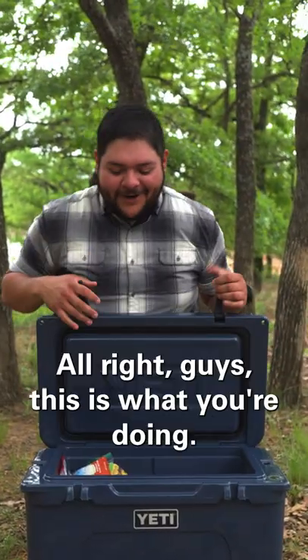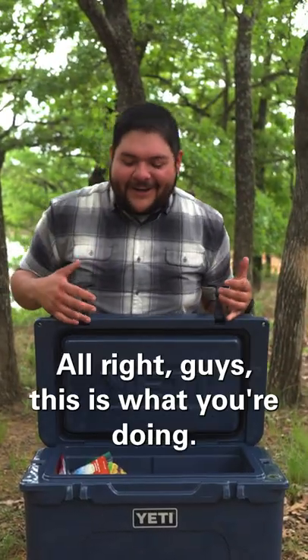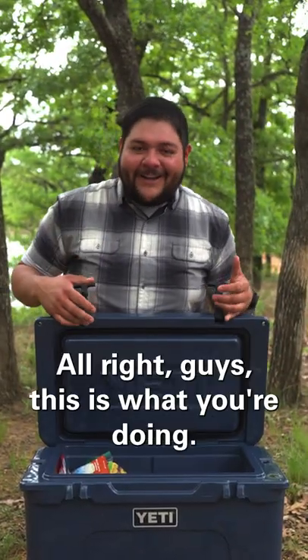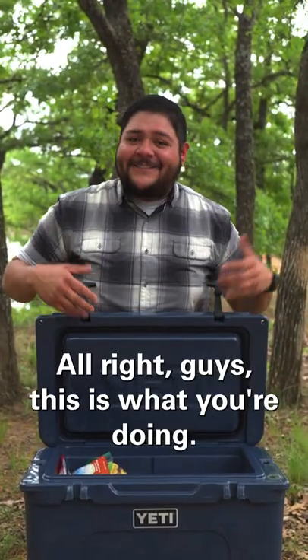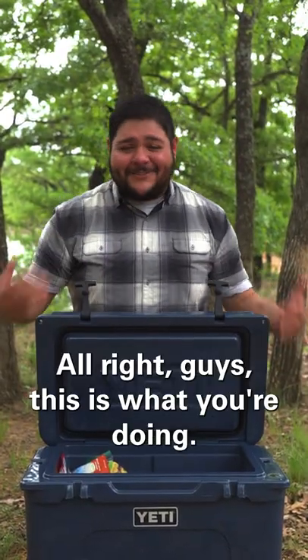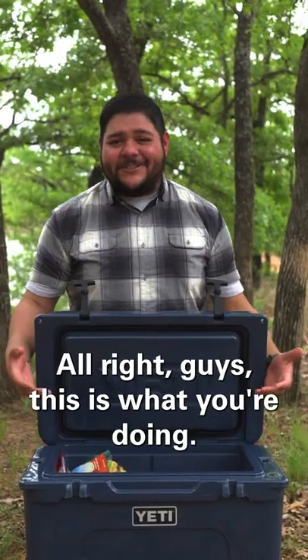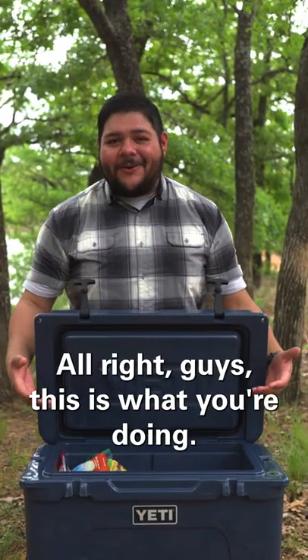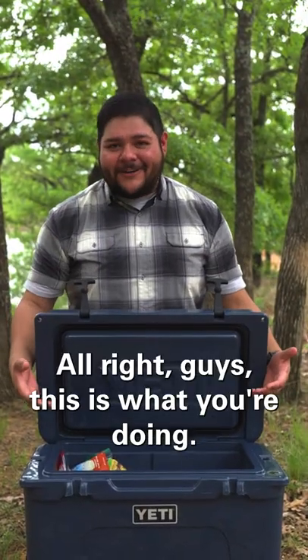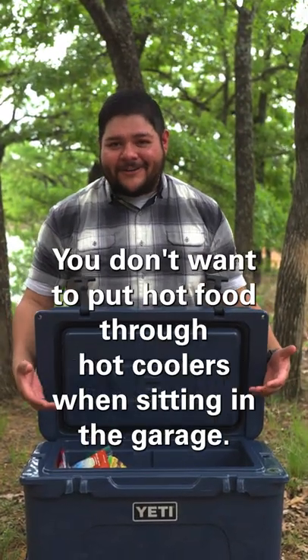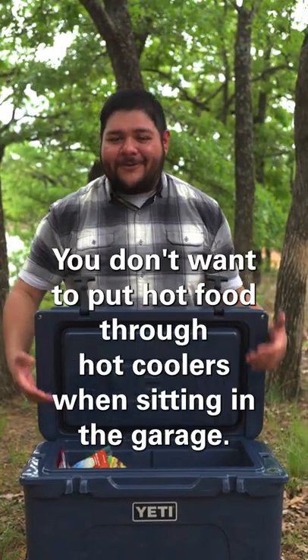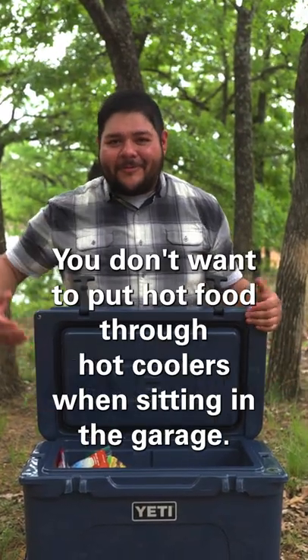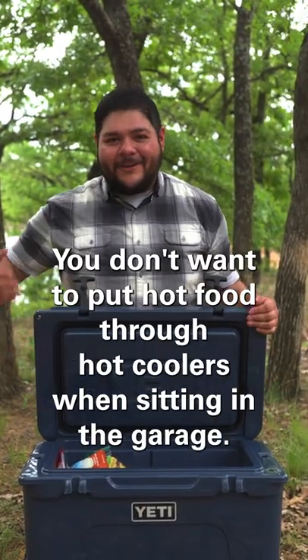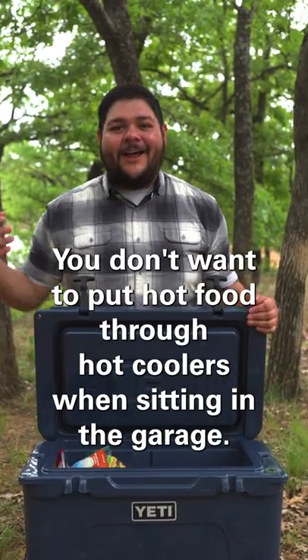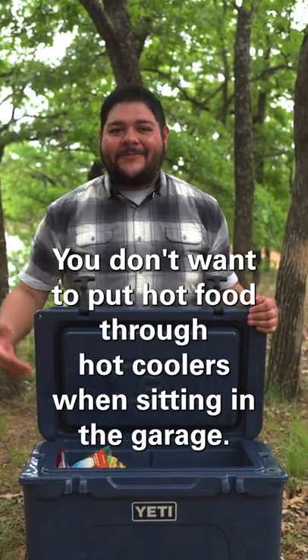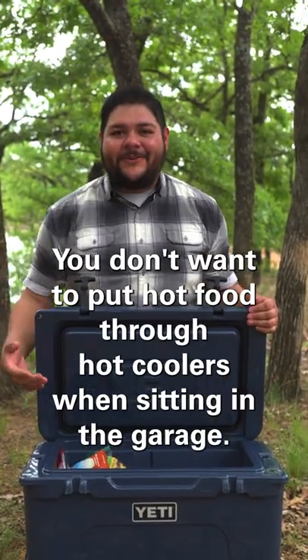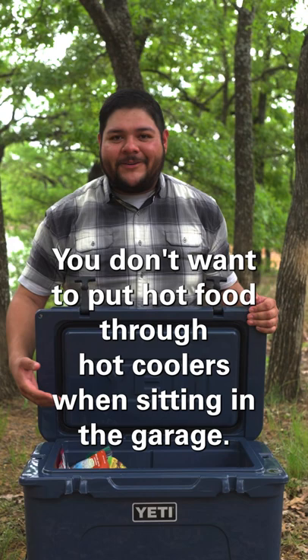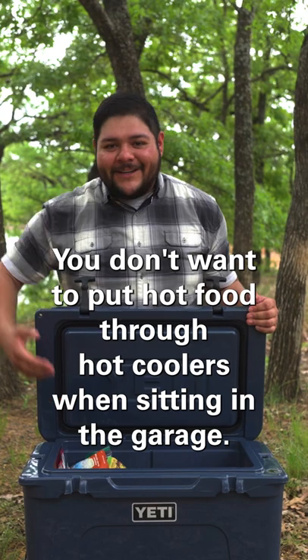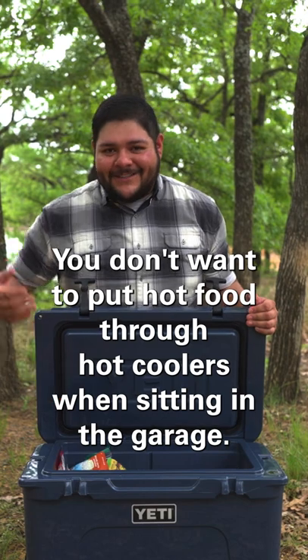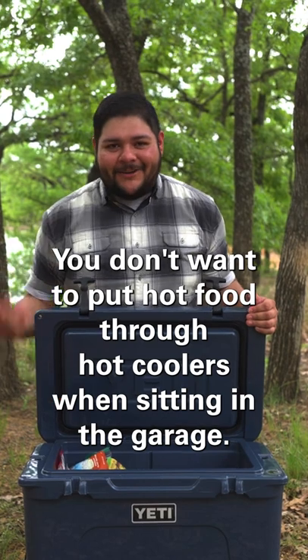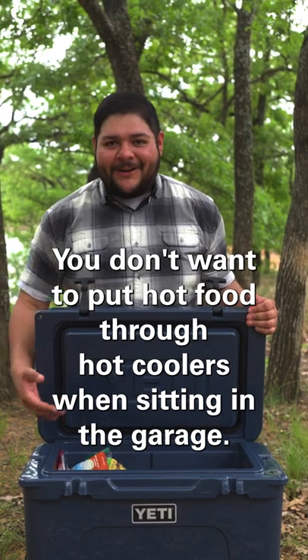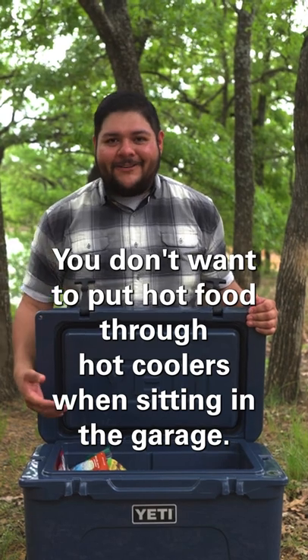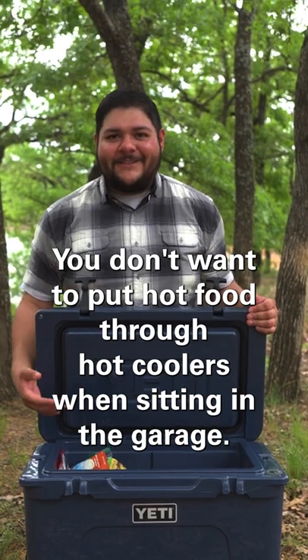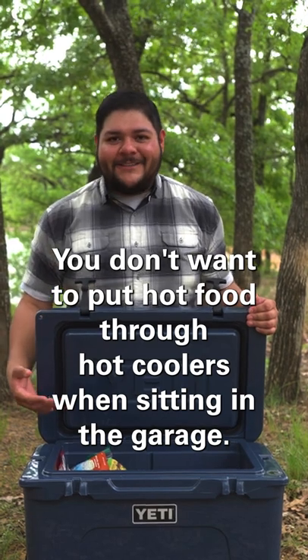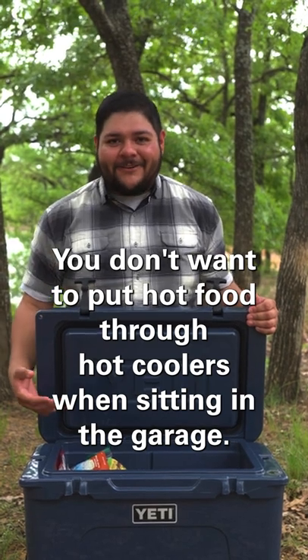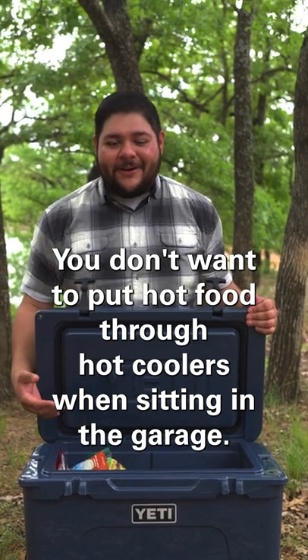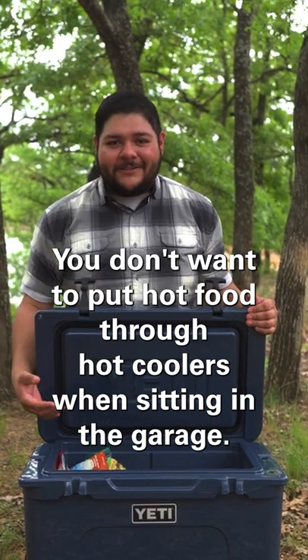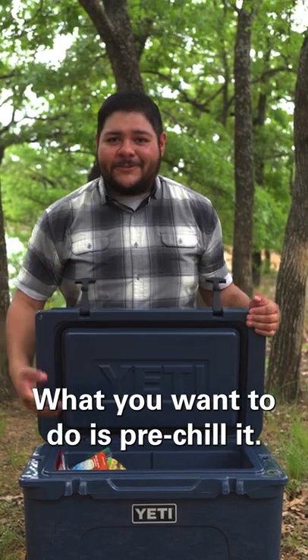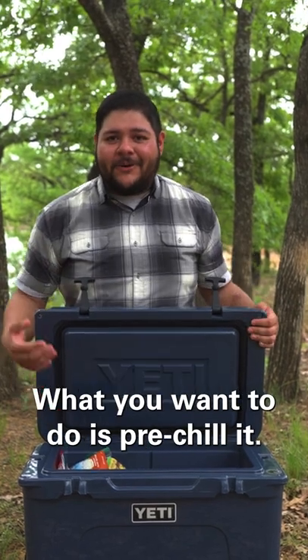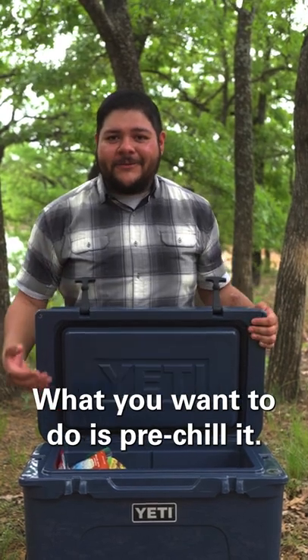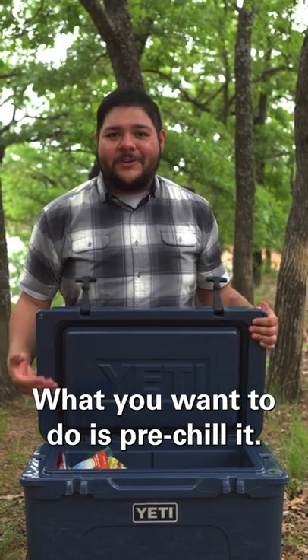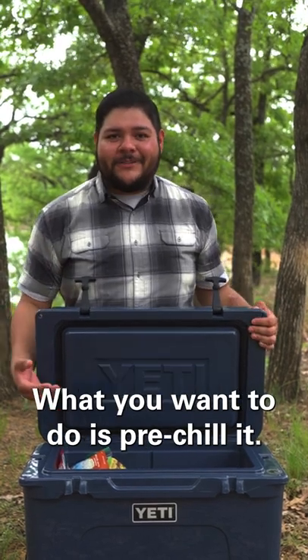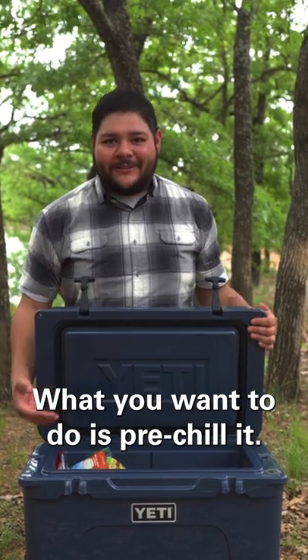All right guys, this is what you don't want to do. You don't want to put hot food into a hot cooler that's been sitting in the garage. What you want to do is pre-chill it.